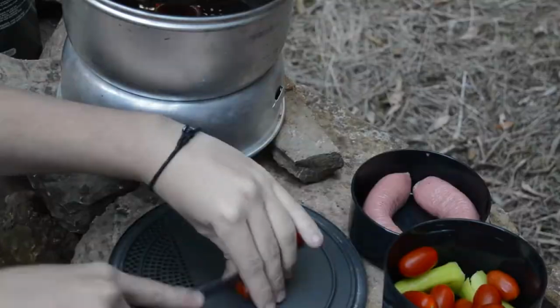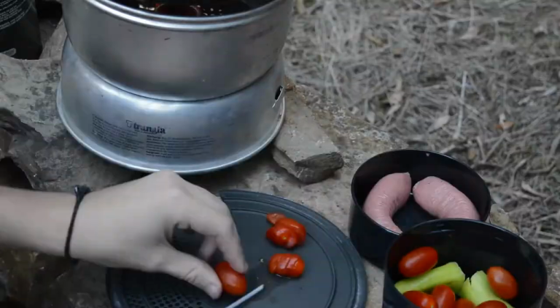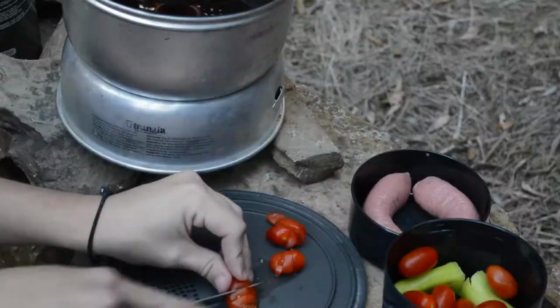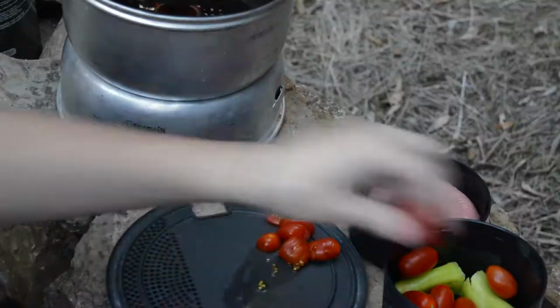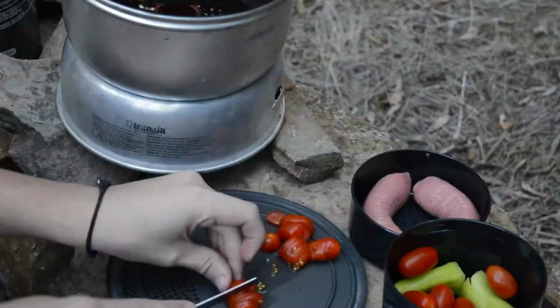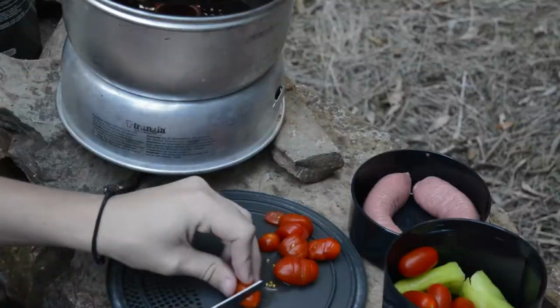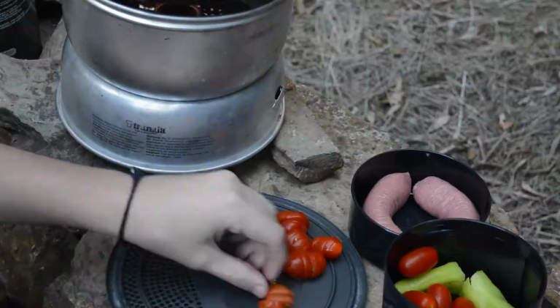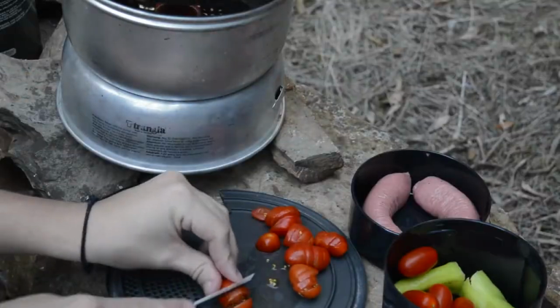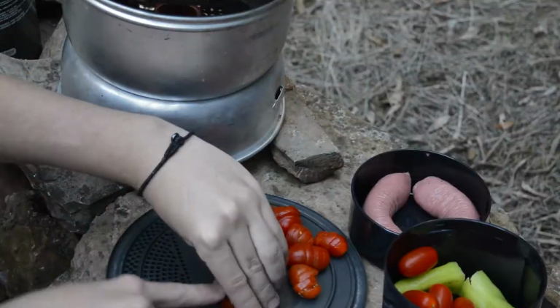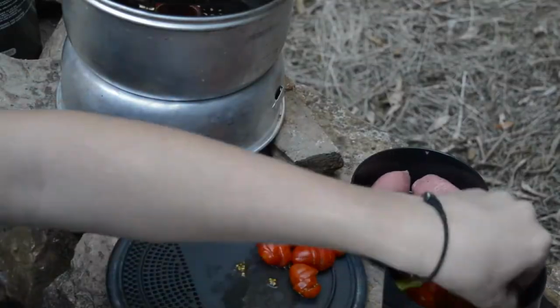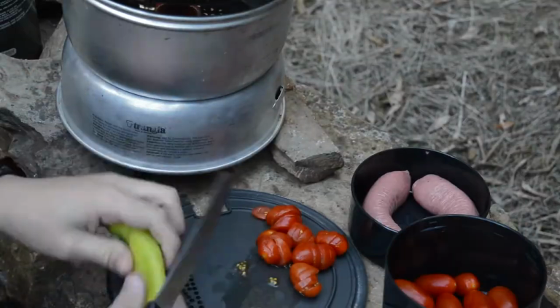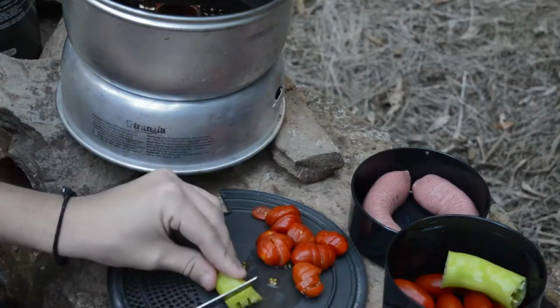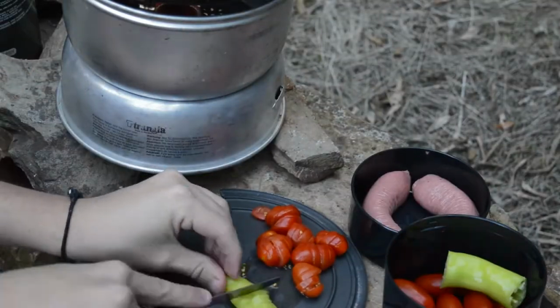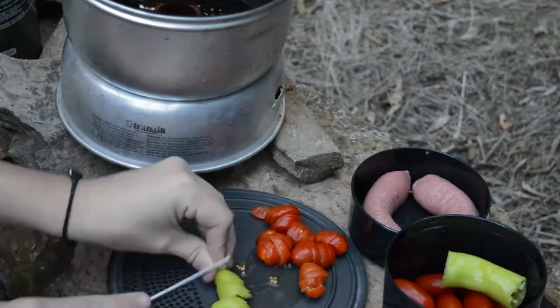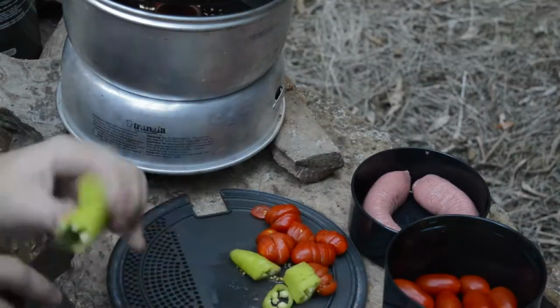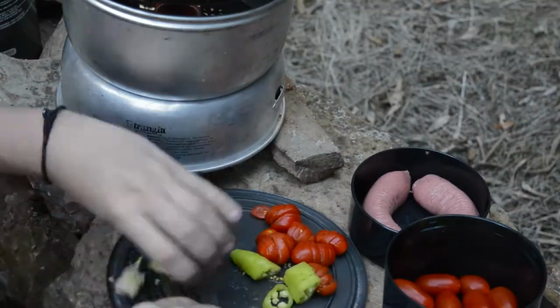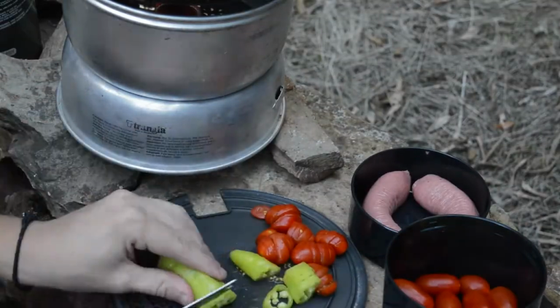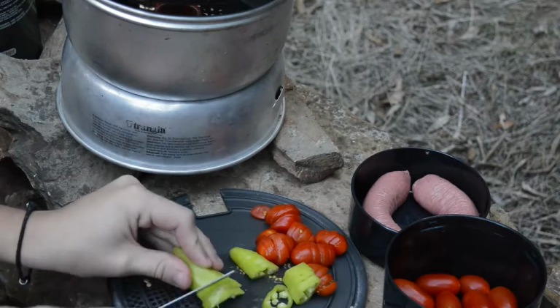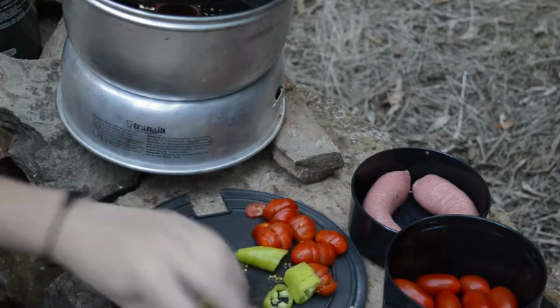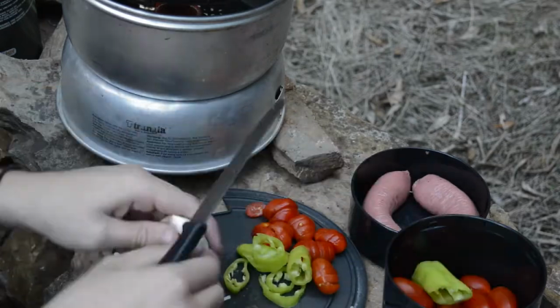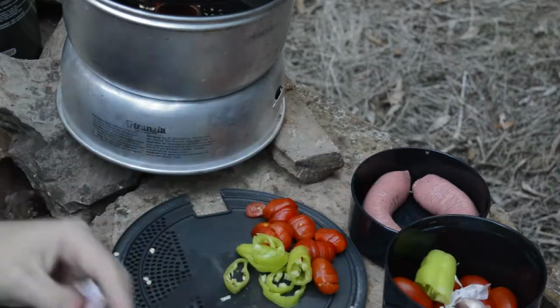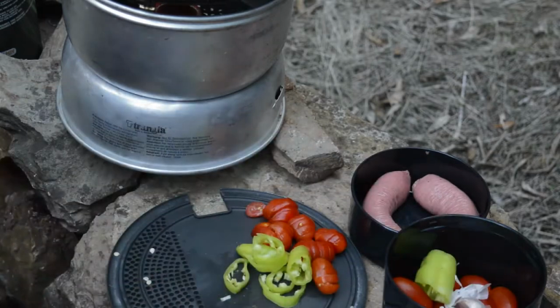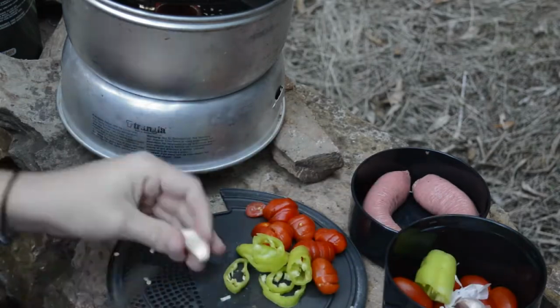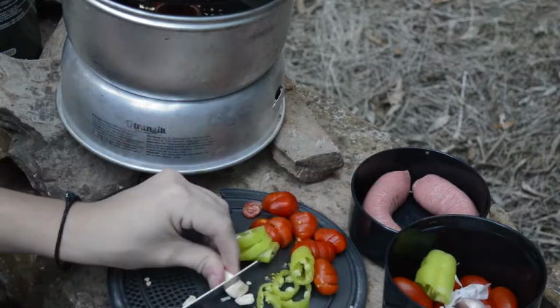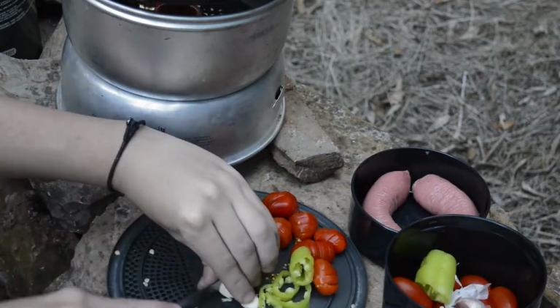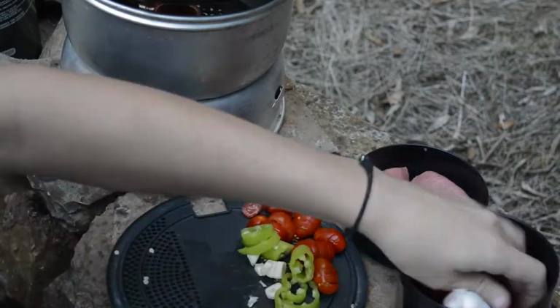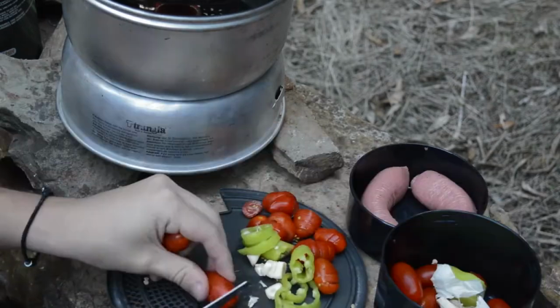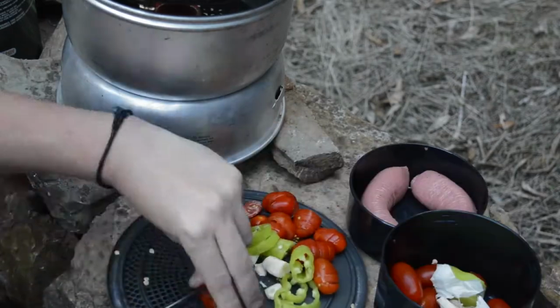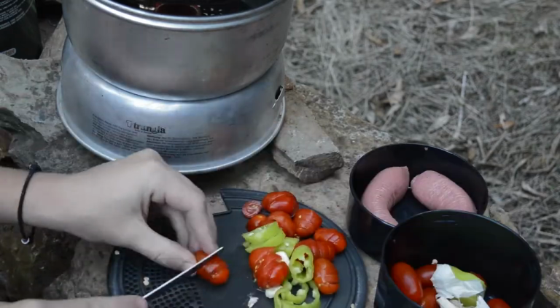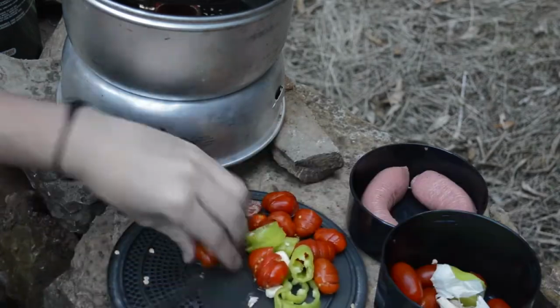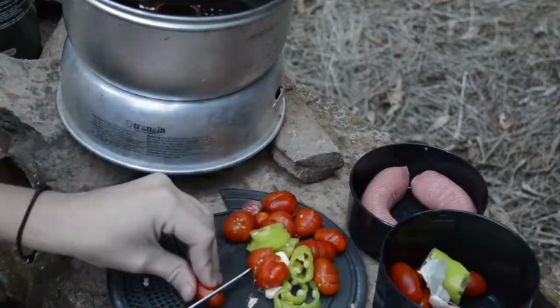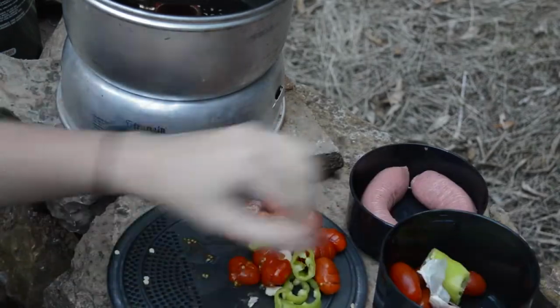Then, chop up your veggies. I'm using cherry tomatoes, banana pepper, garlic, and onion.